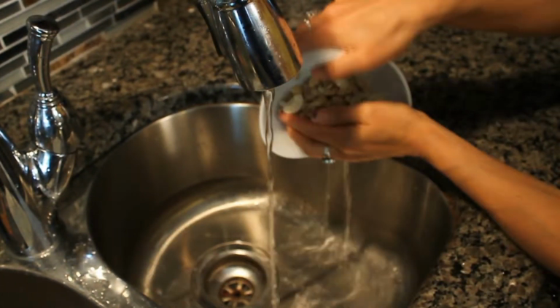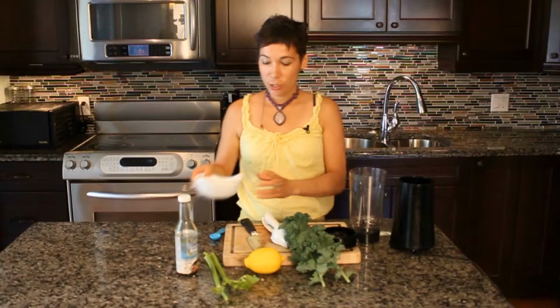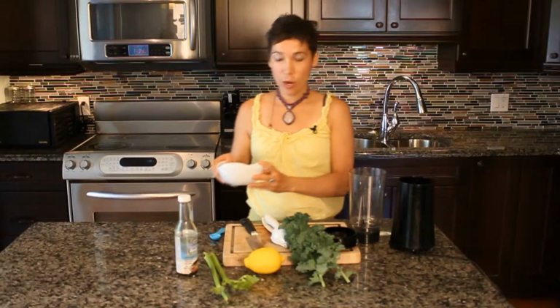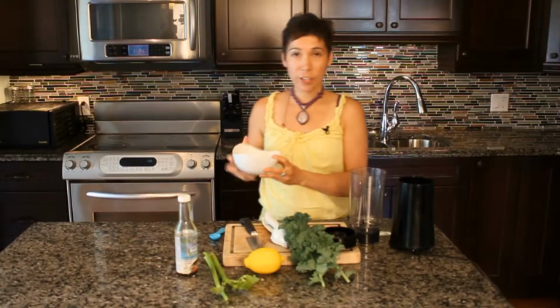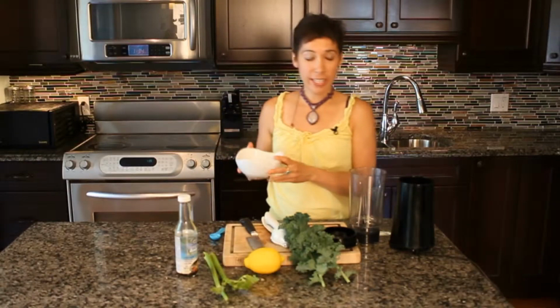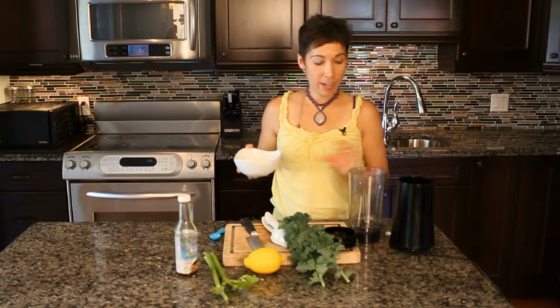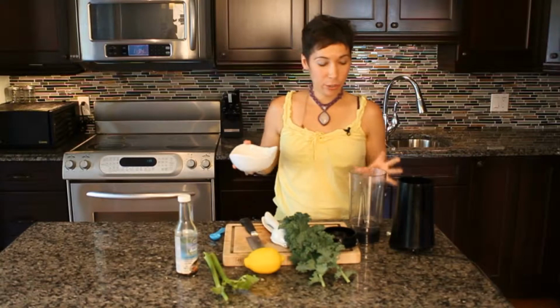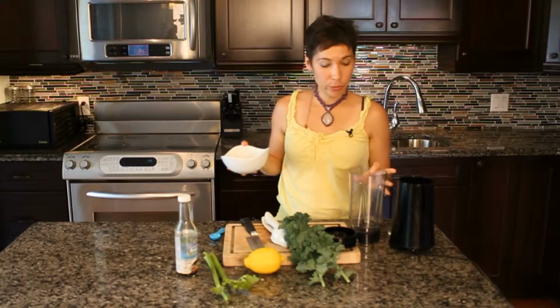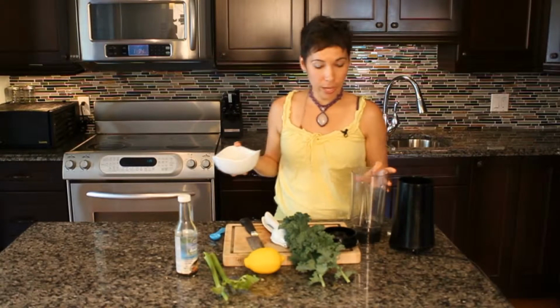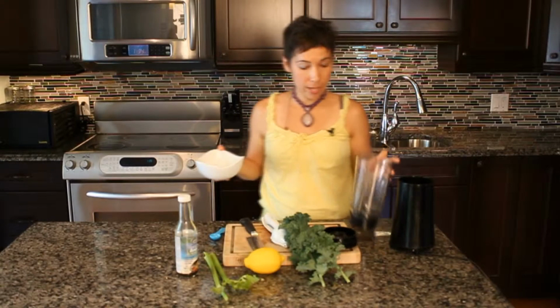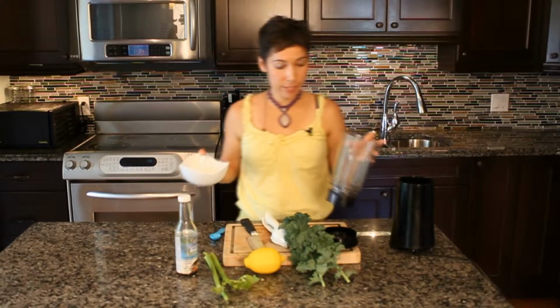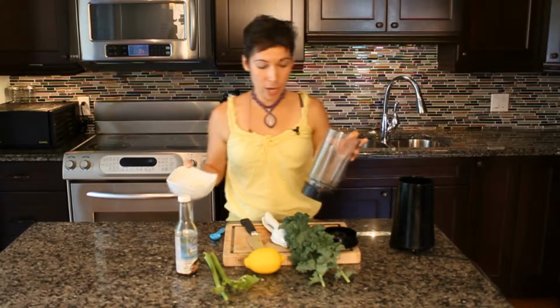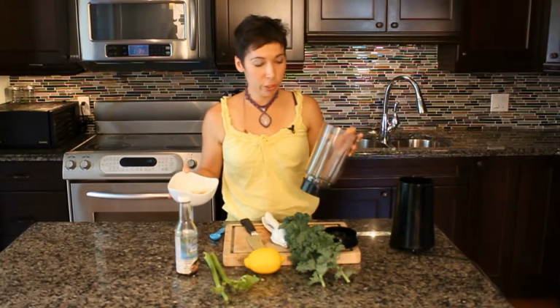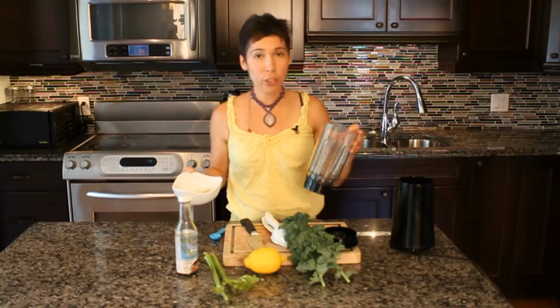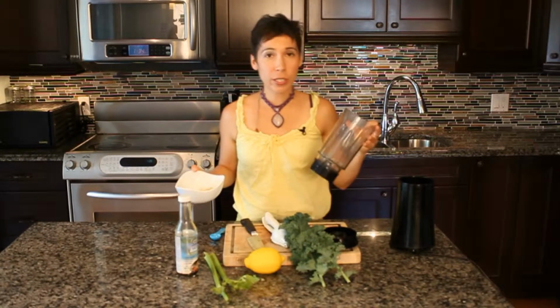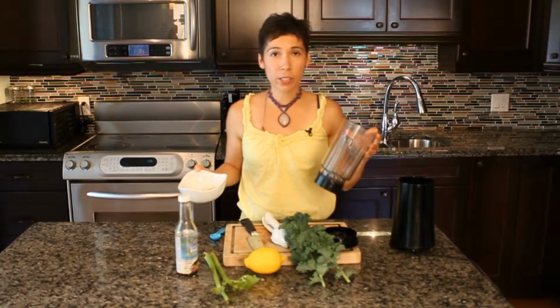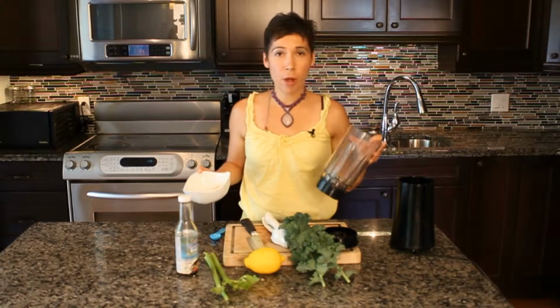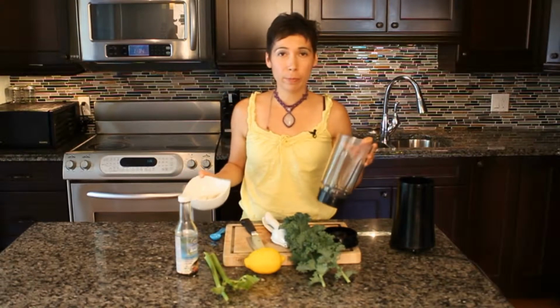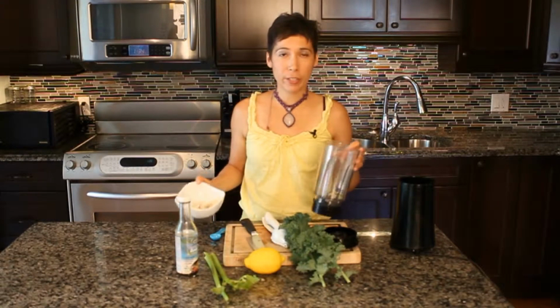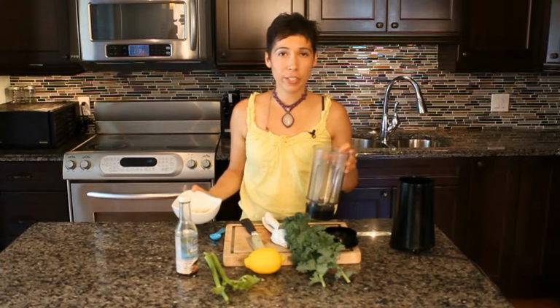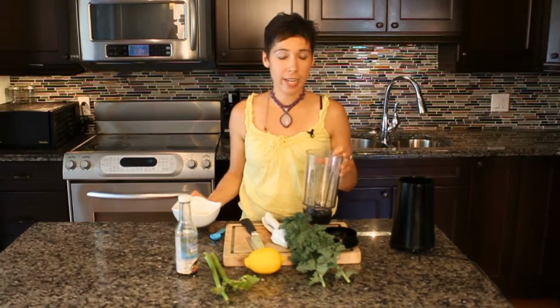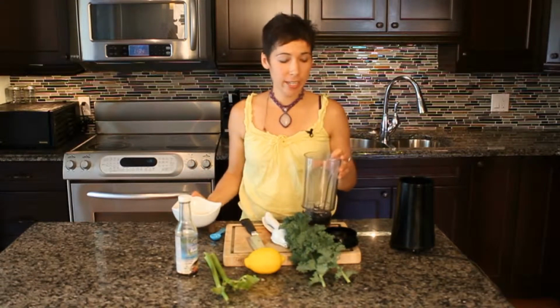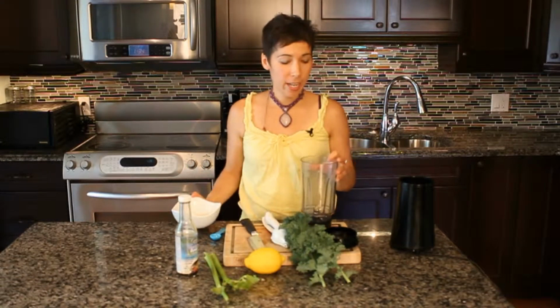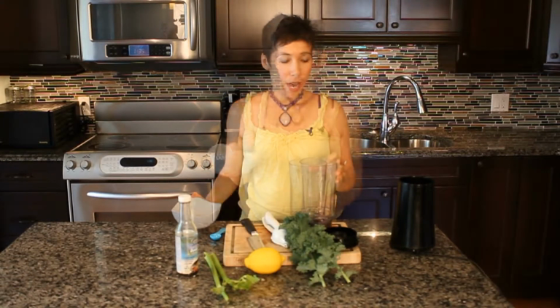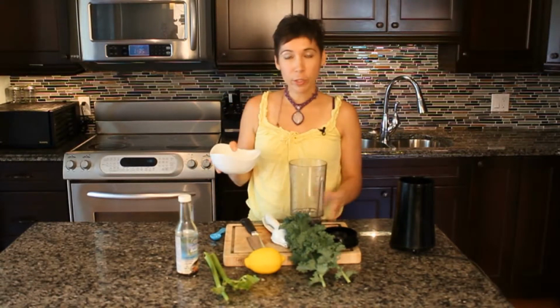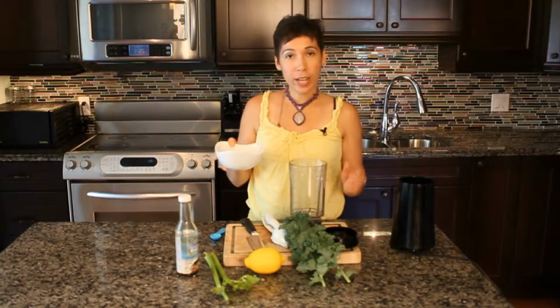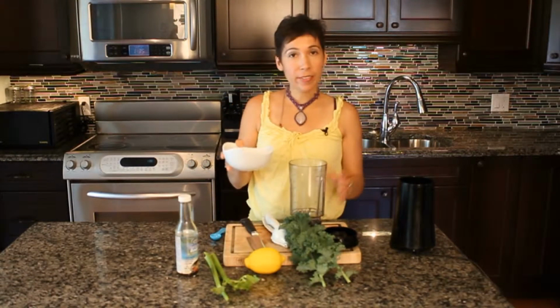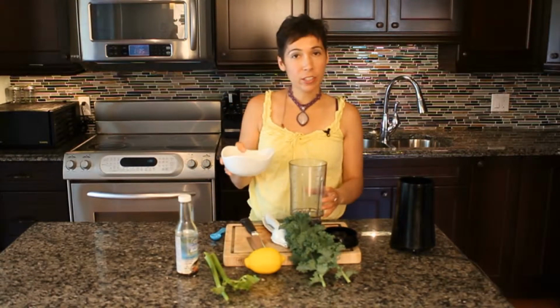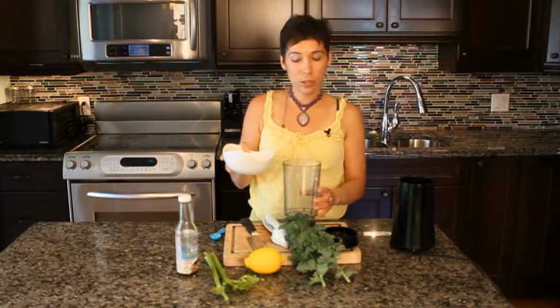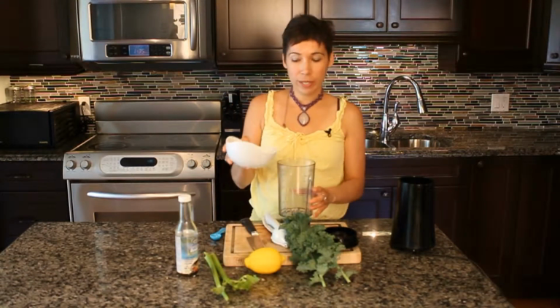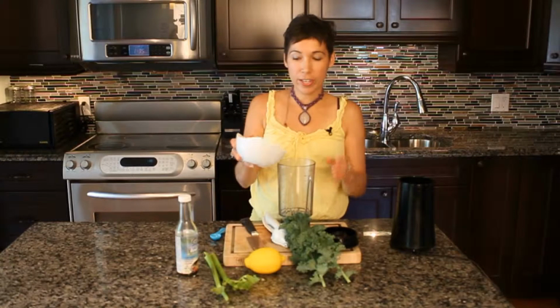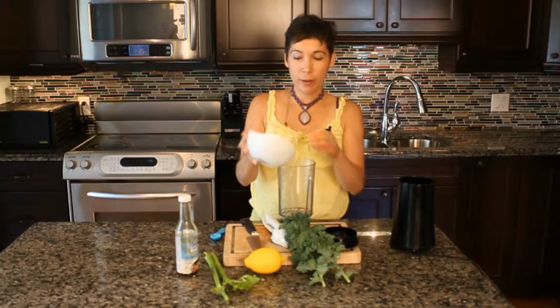I've drained the cashews and I'm just using a smaller blender today. I'm just going to add these to the blender now.